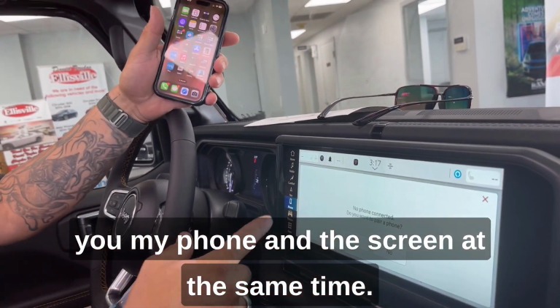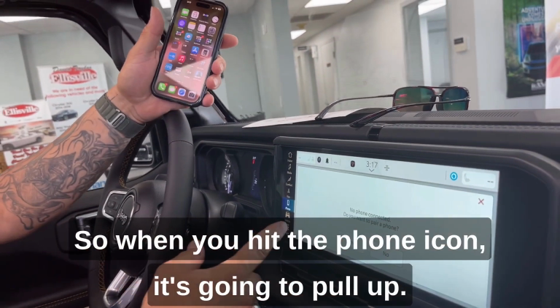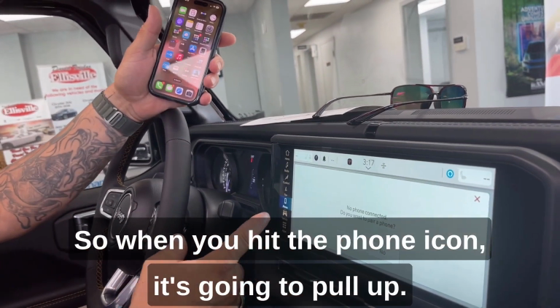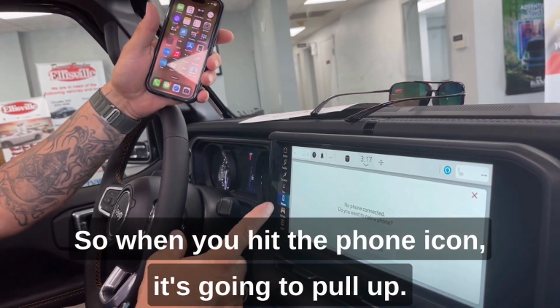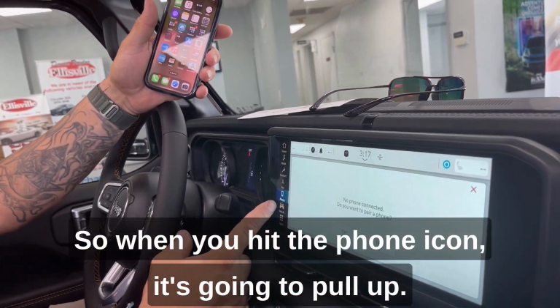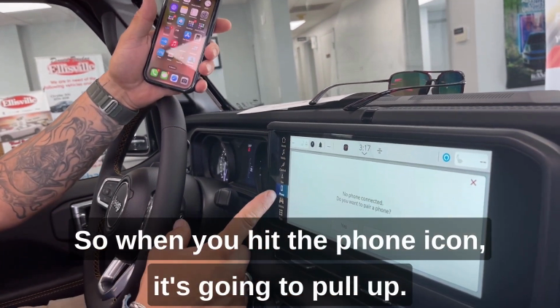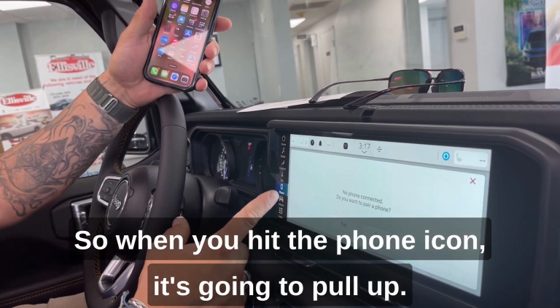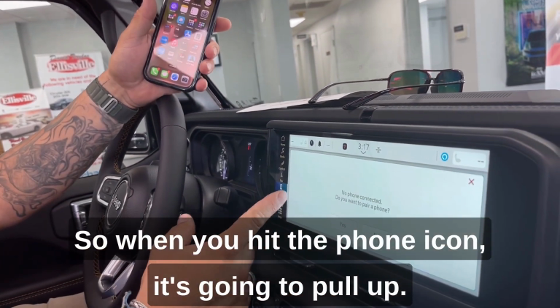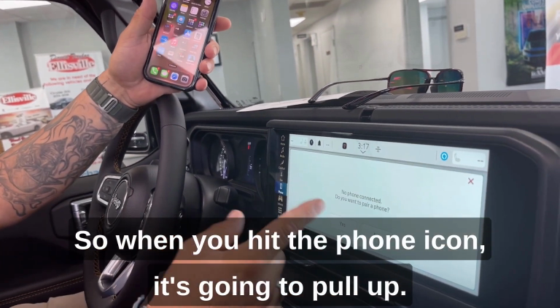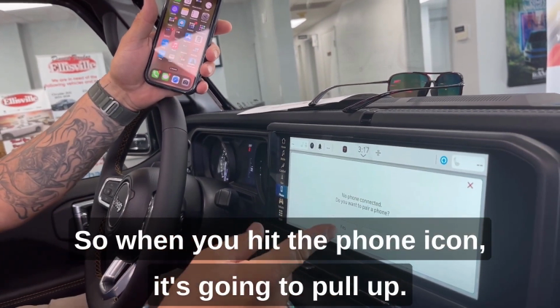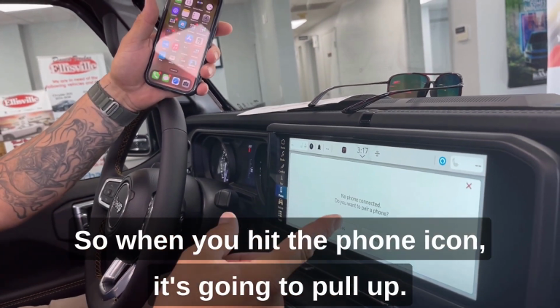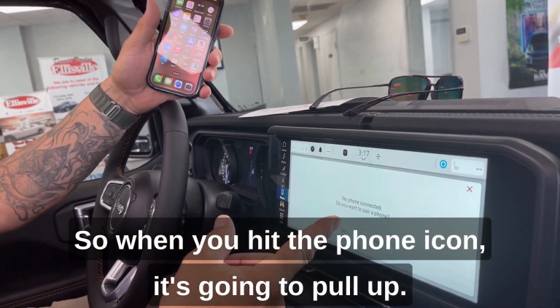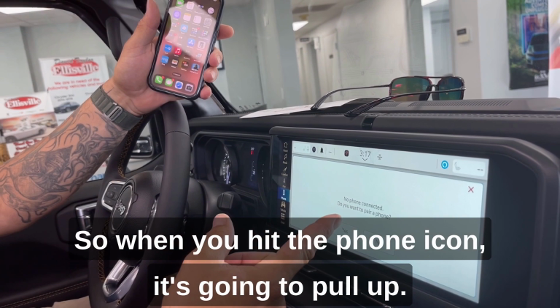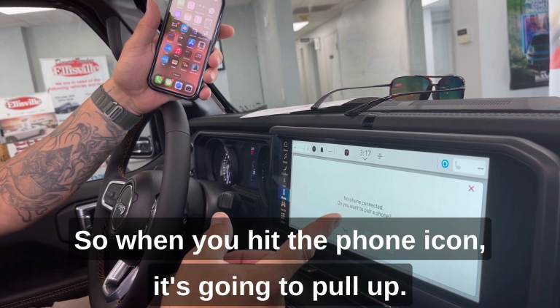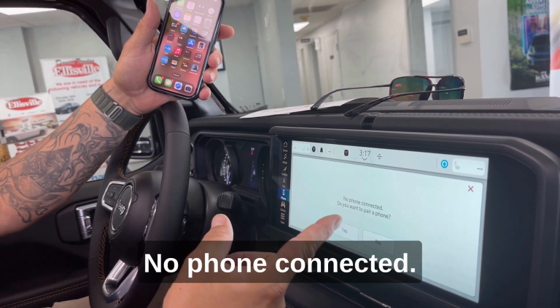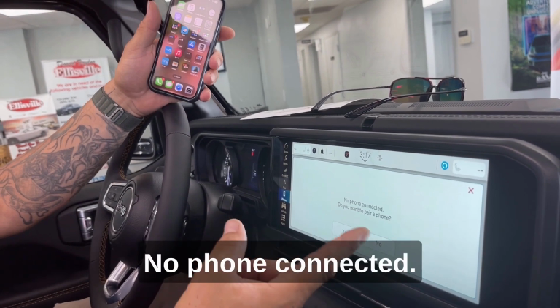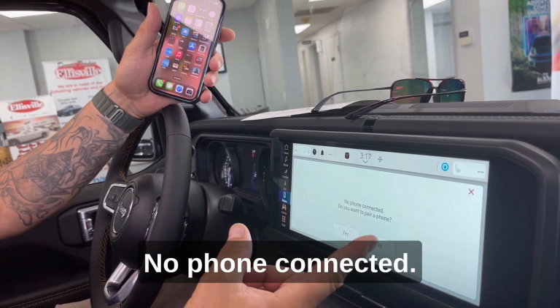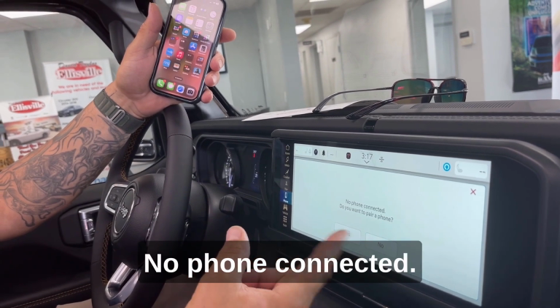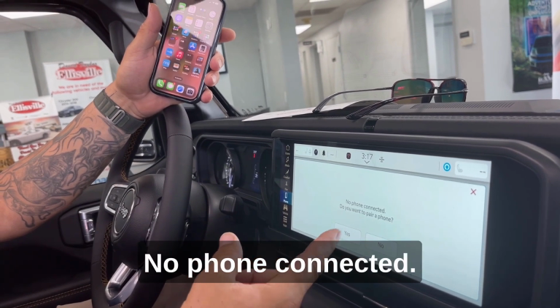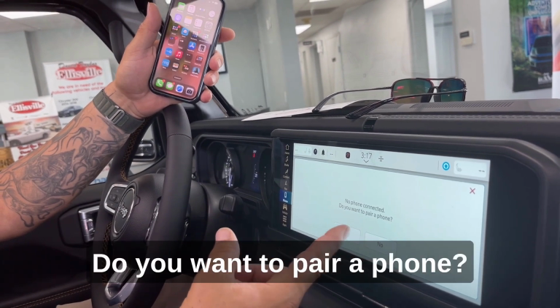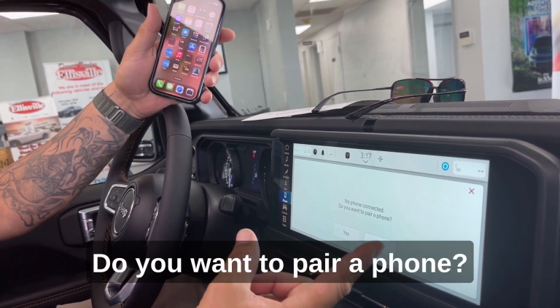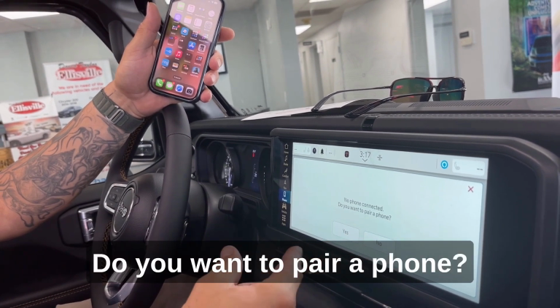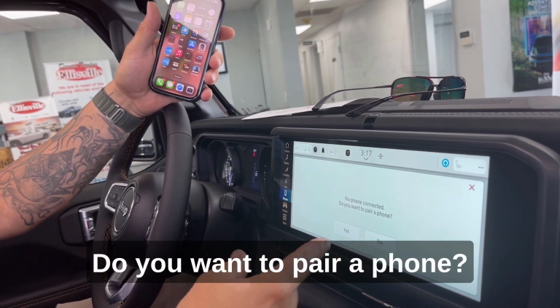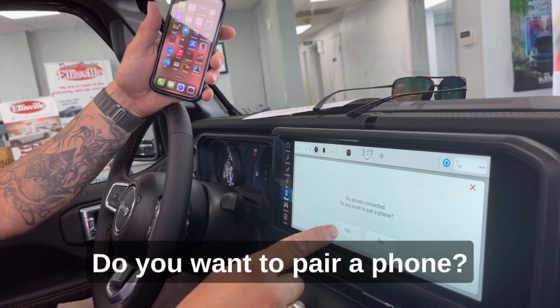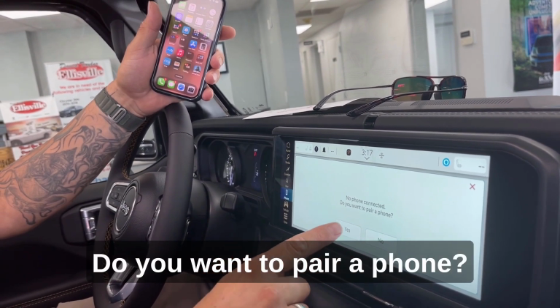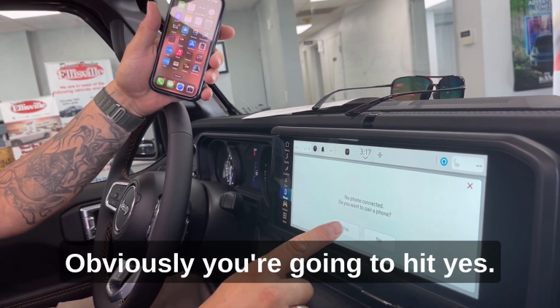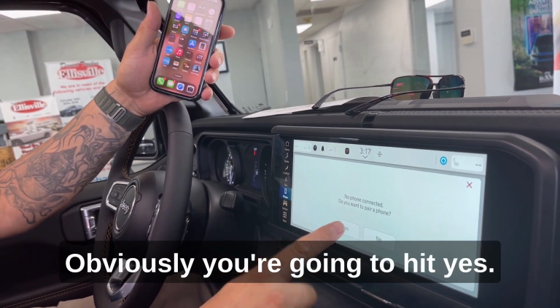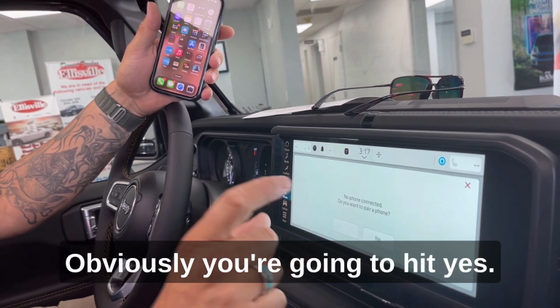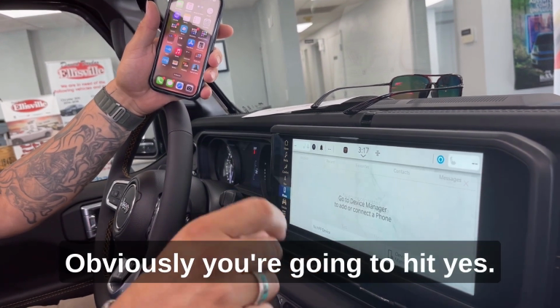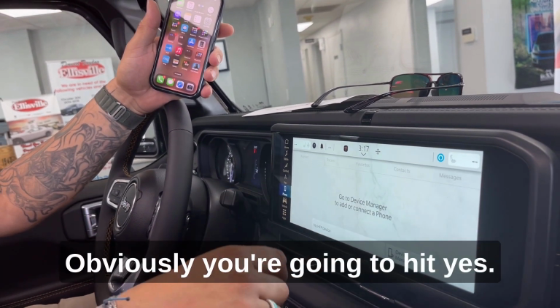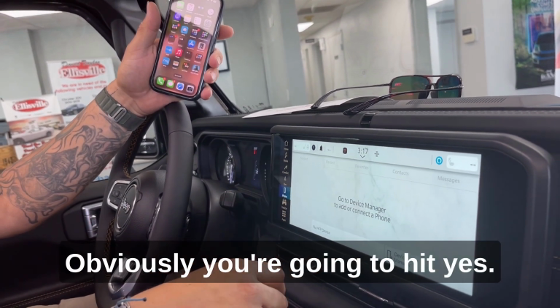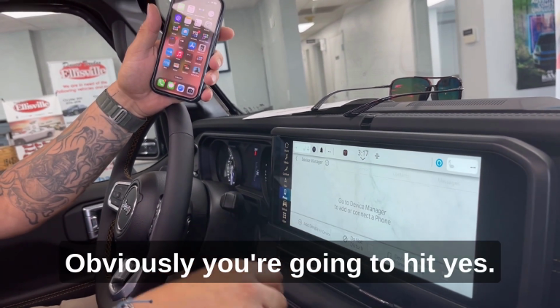When you hit the phone icon, it's going to pull up 'No phone connected — do you want to pair a phone?' Obviously, you're going to hit yes.